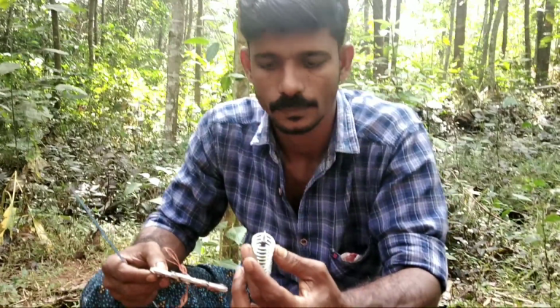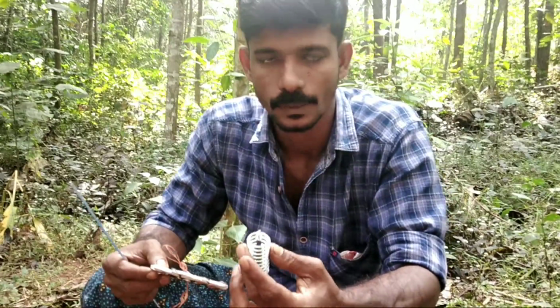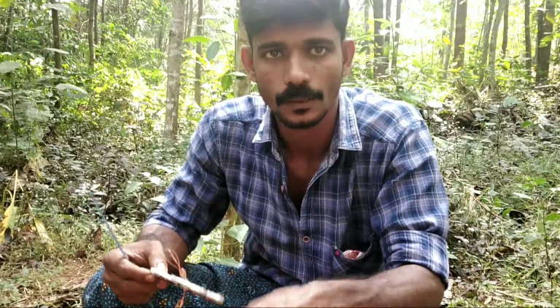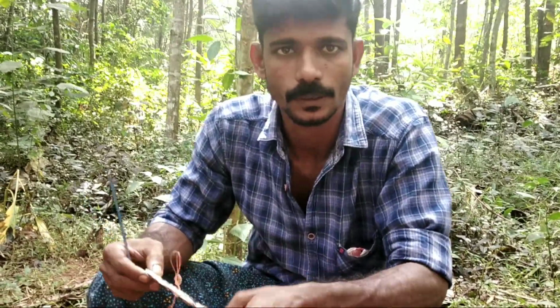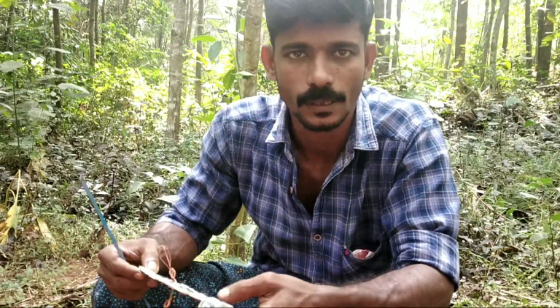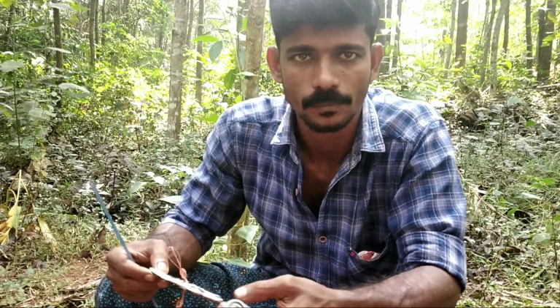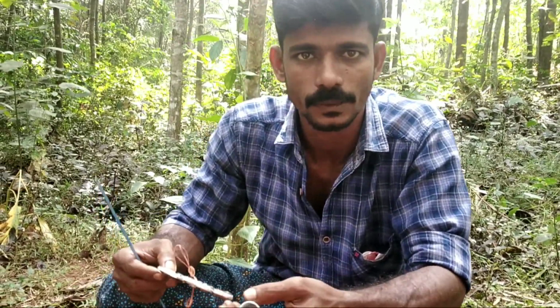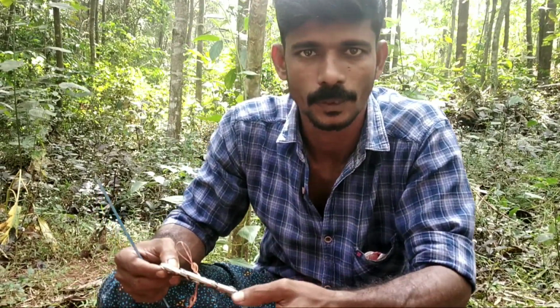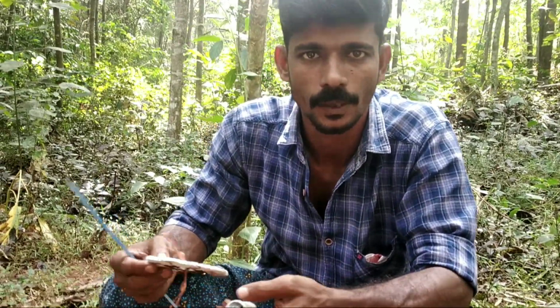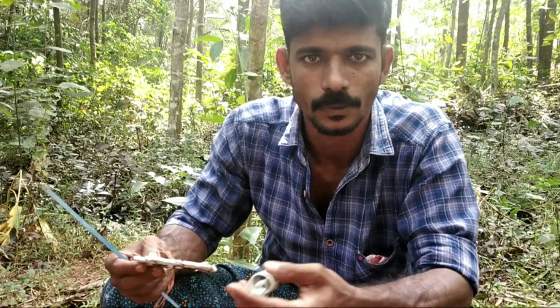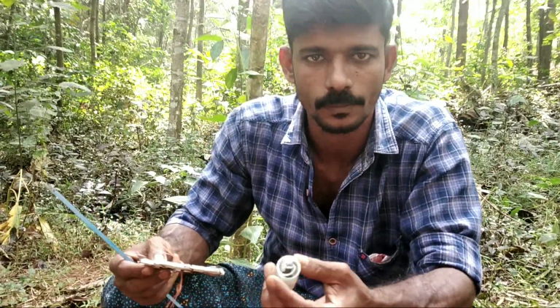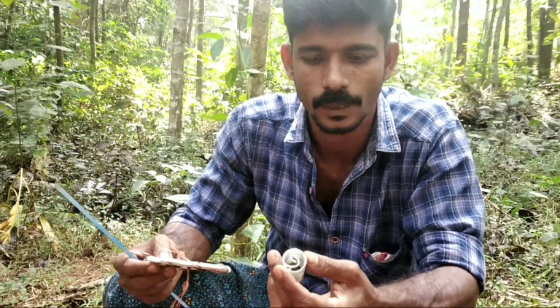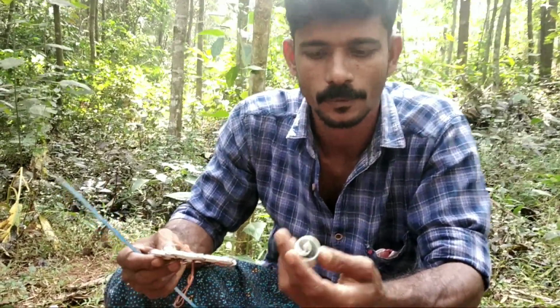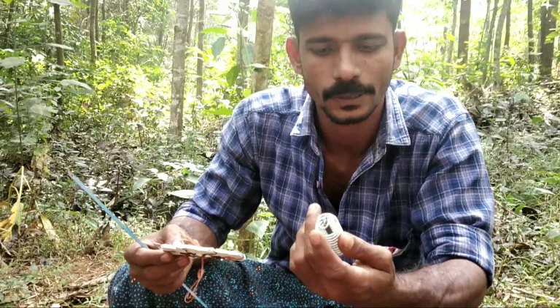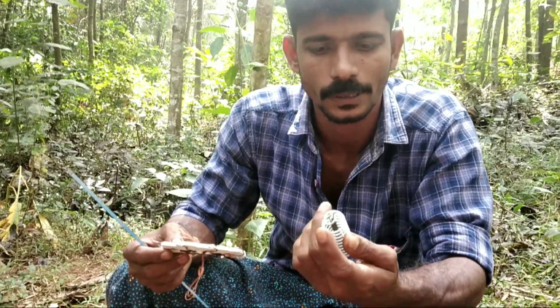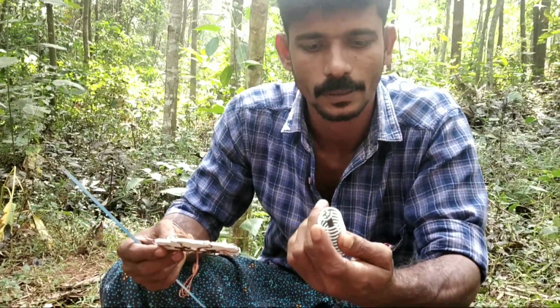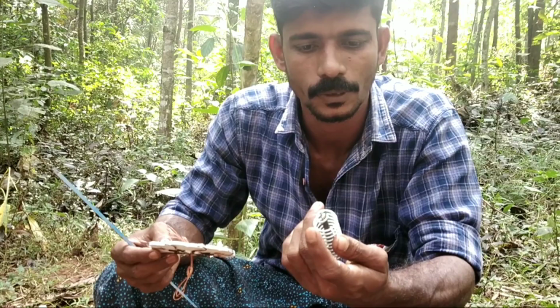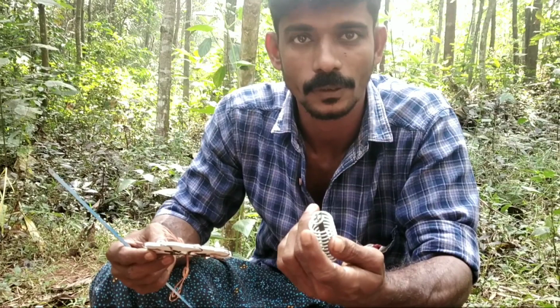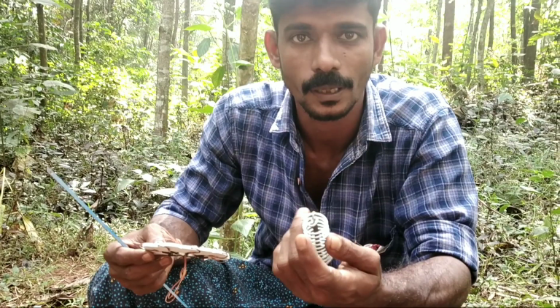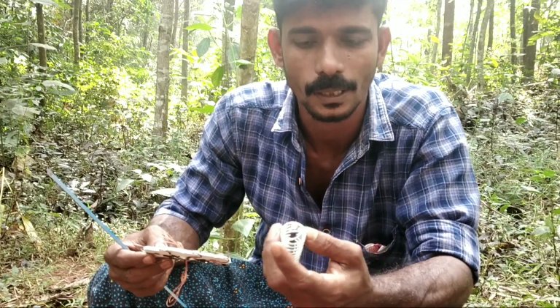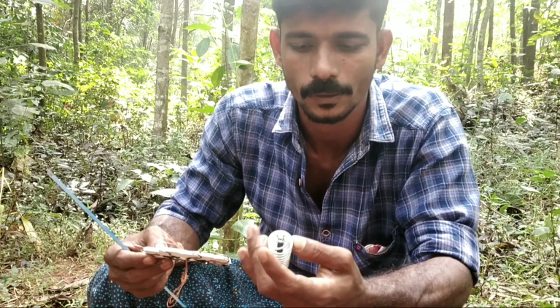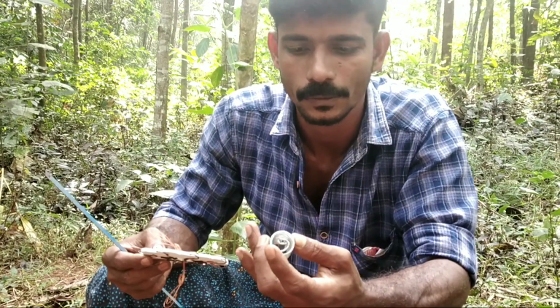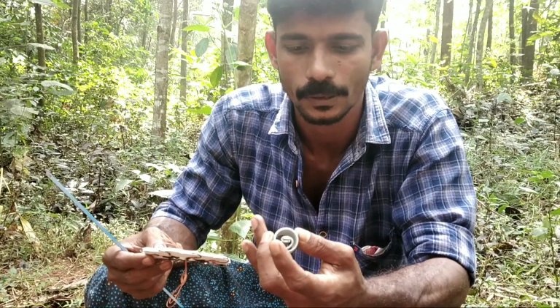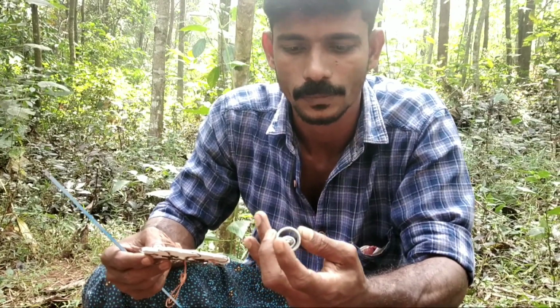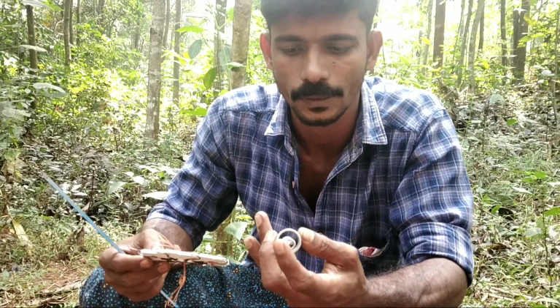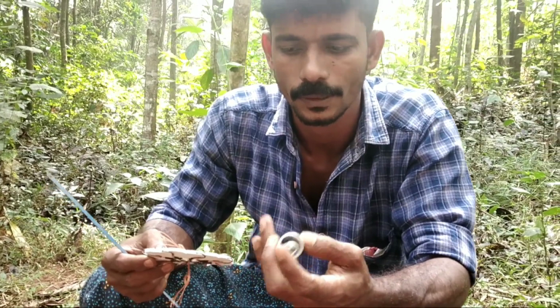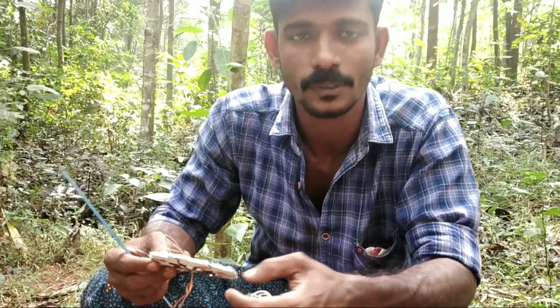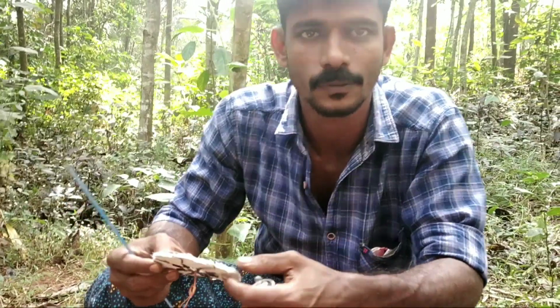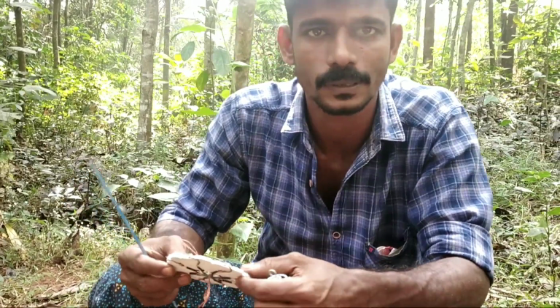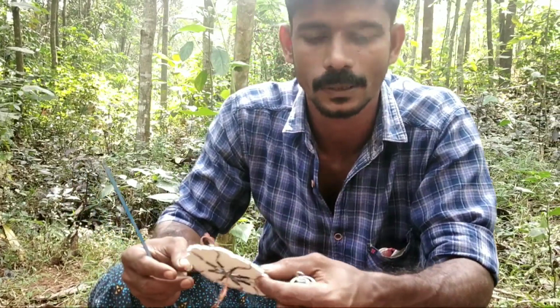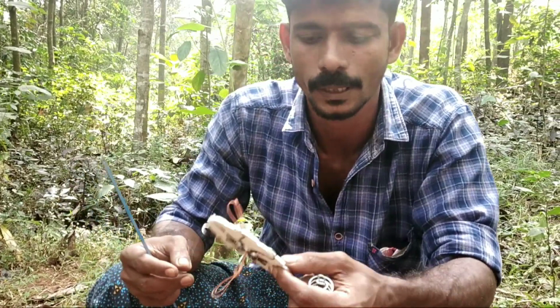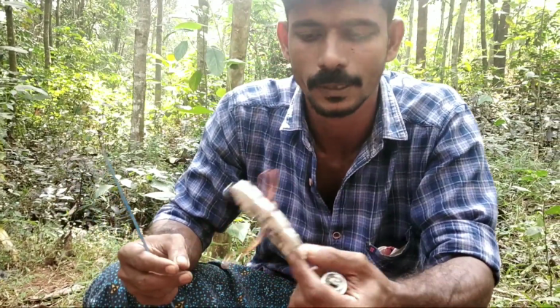Hi friends, my name is Samir Malapuram. We are doing a video about fishing parameters.